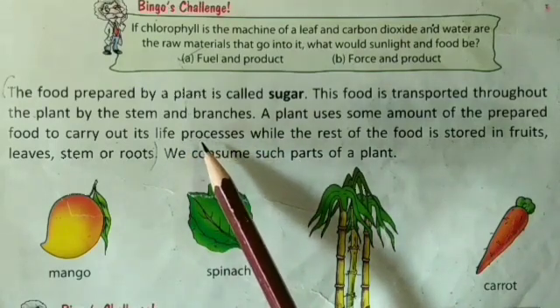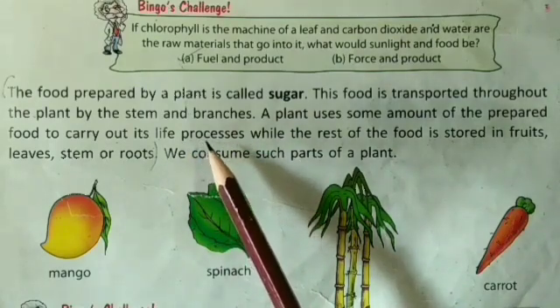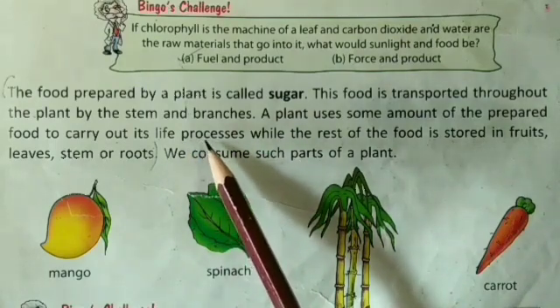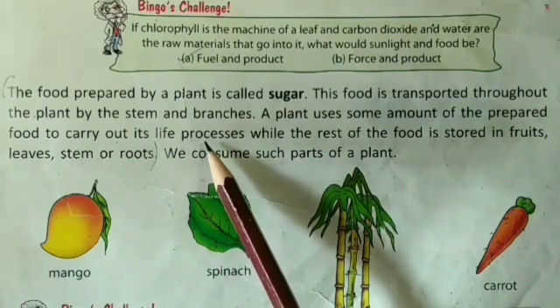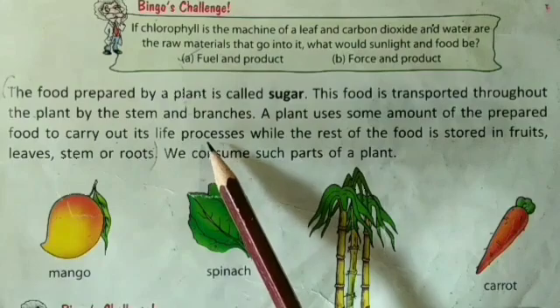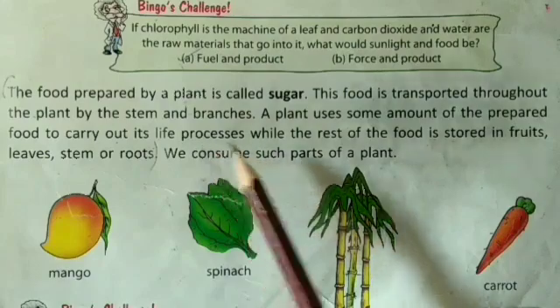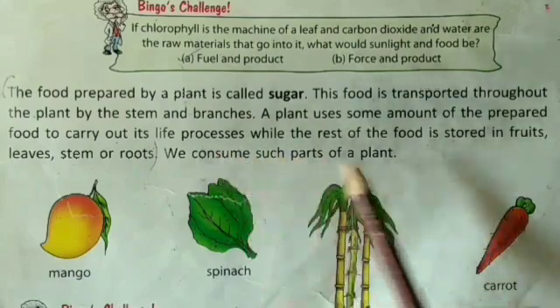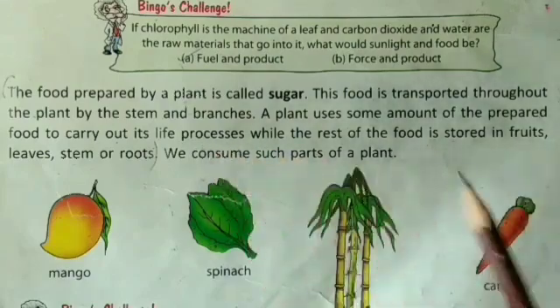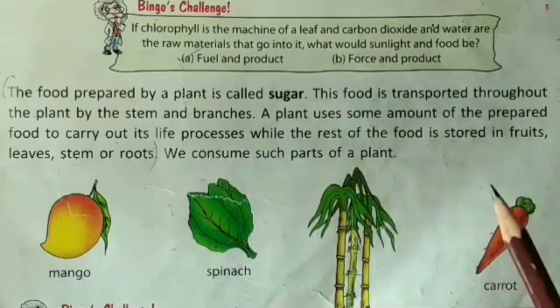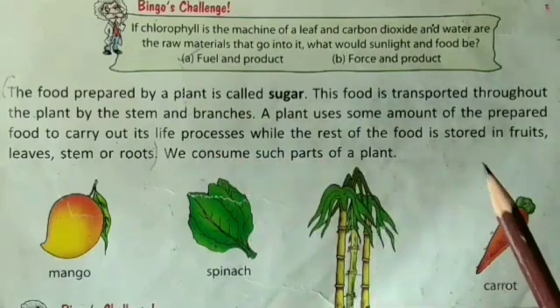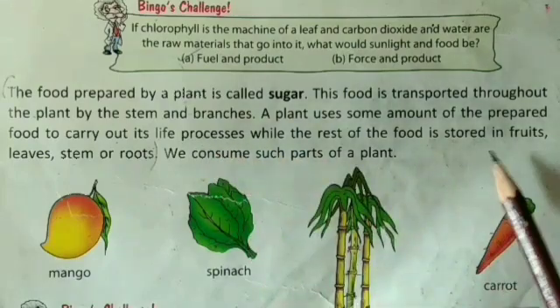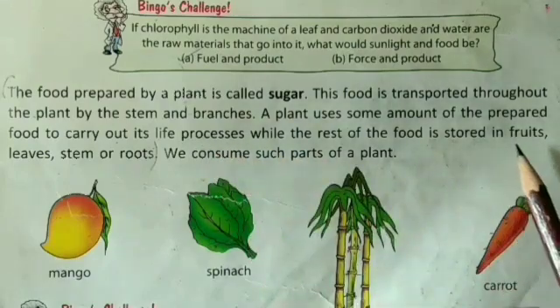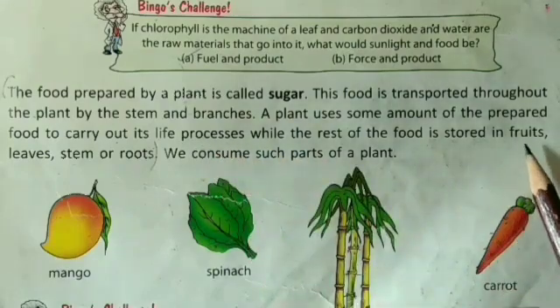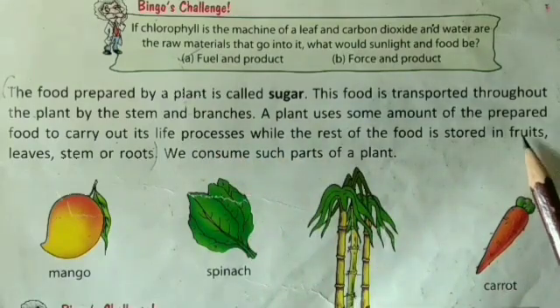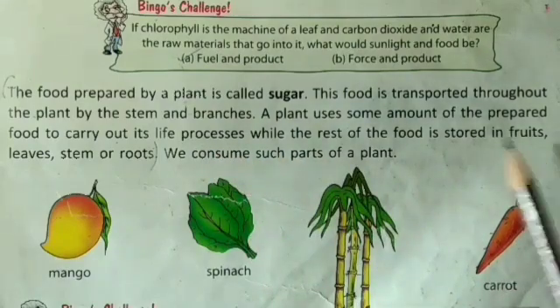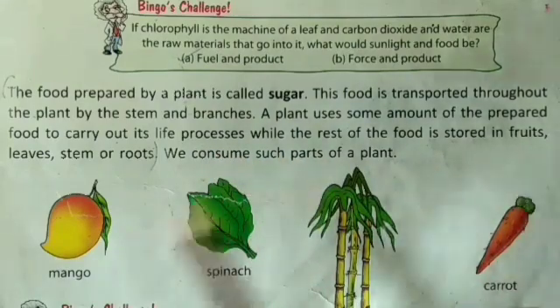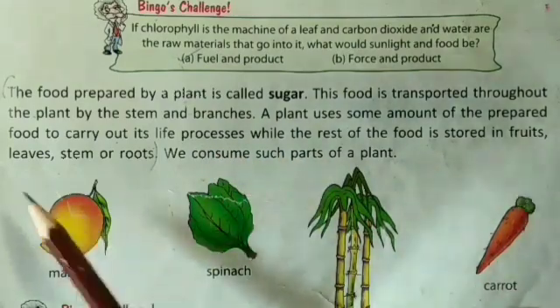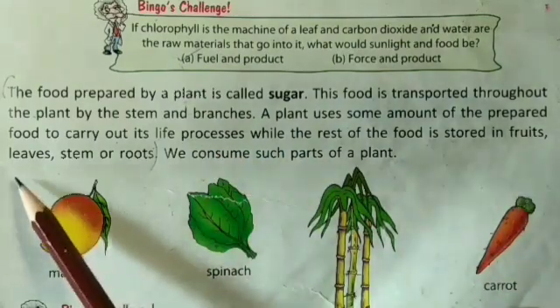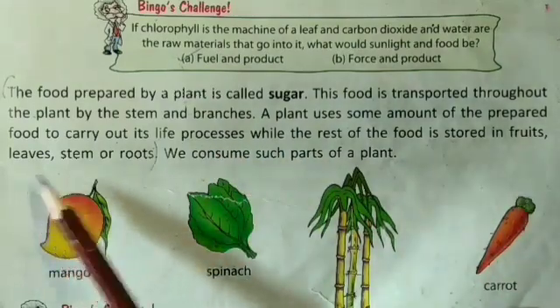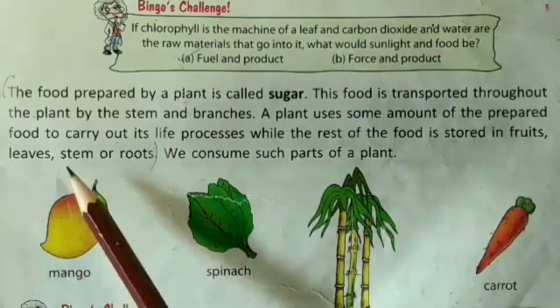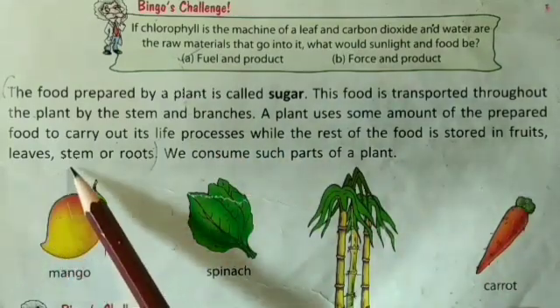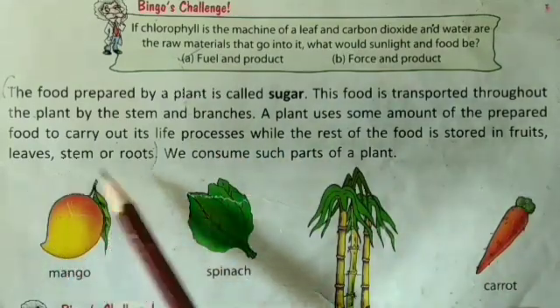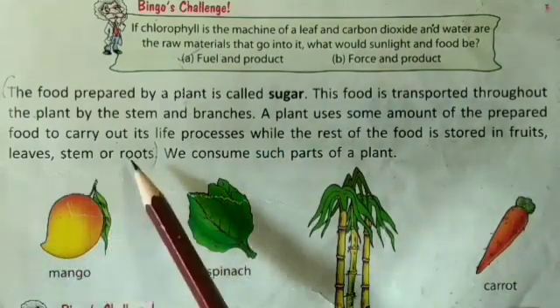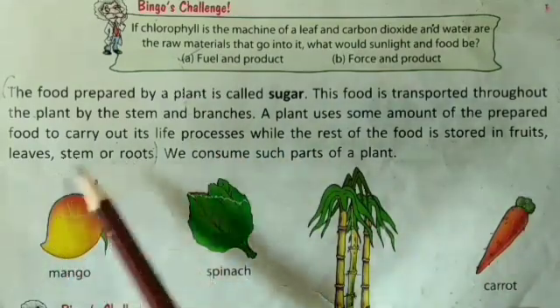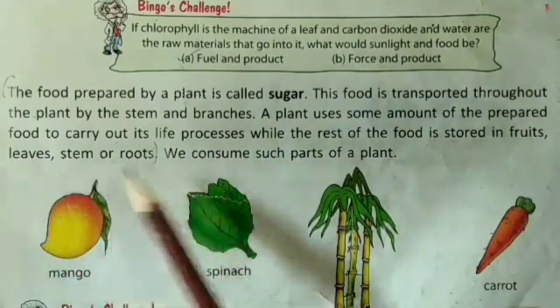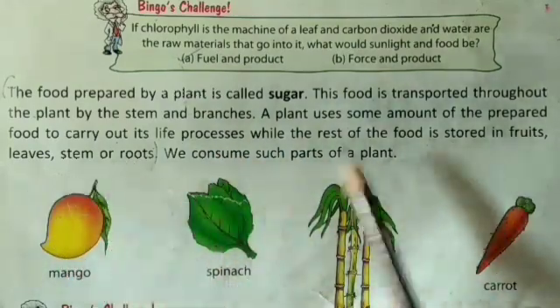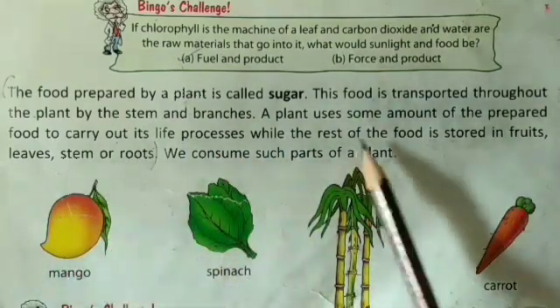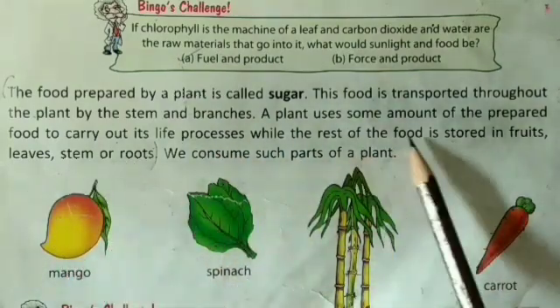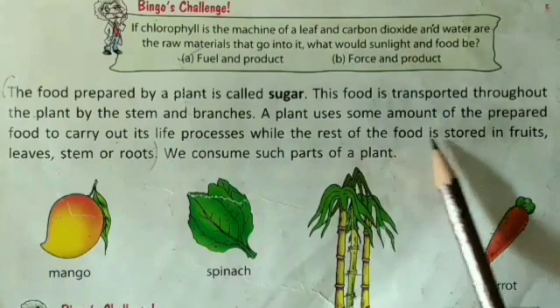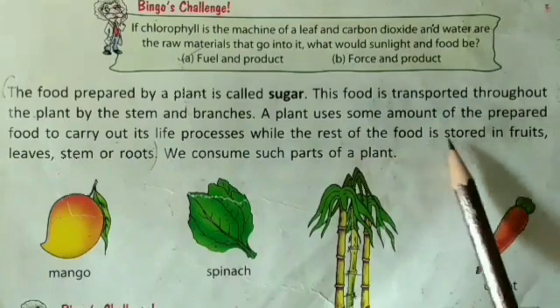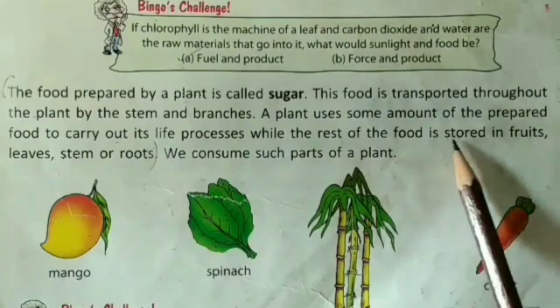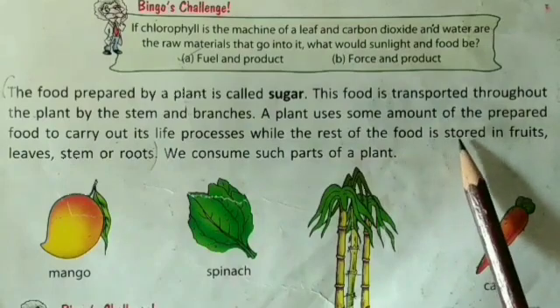The food is stored in the roots, leaves, stems, roots, and seeds of the plant.